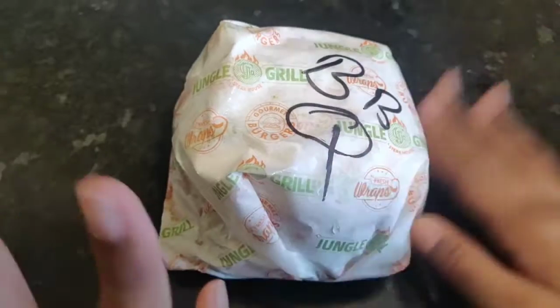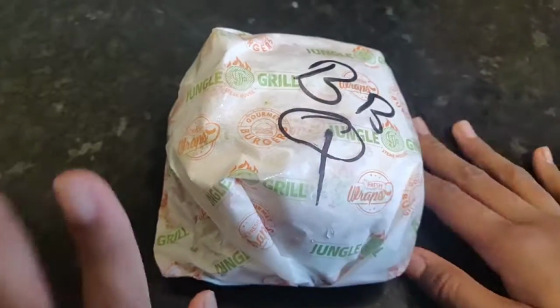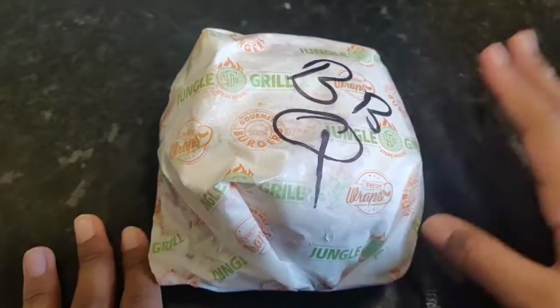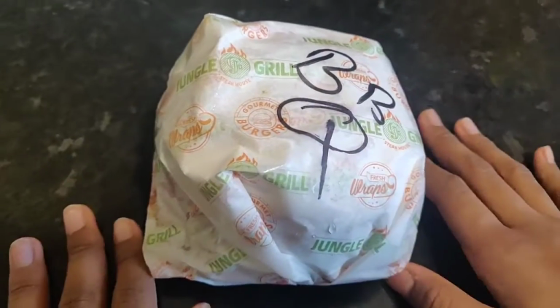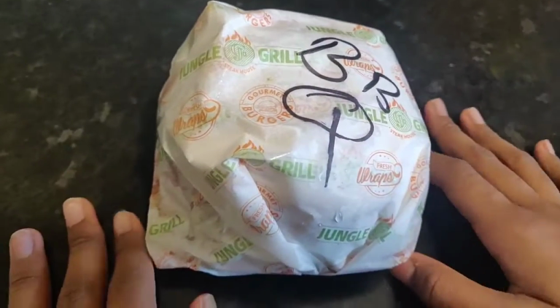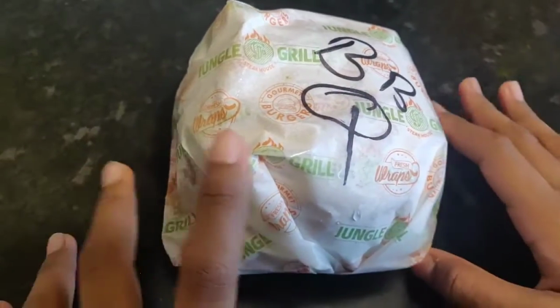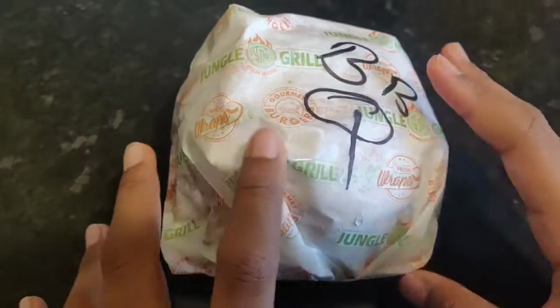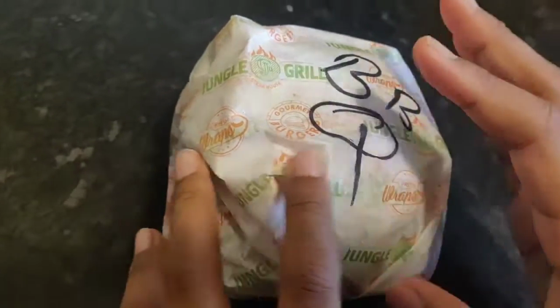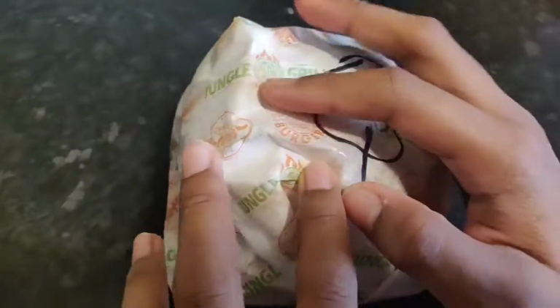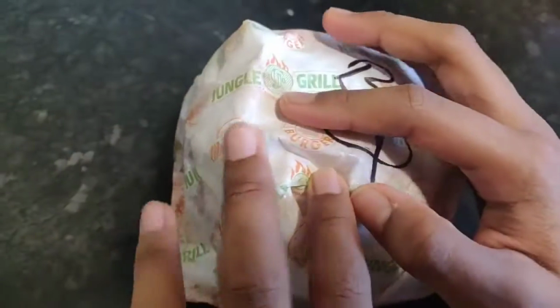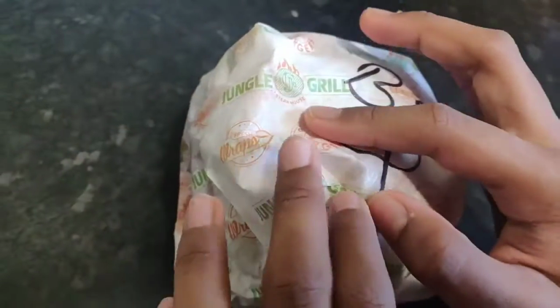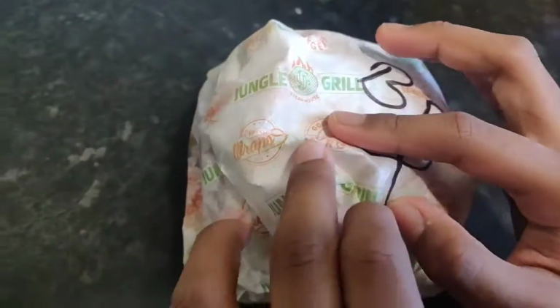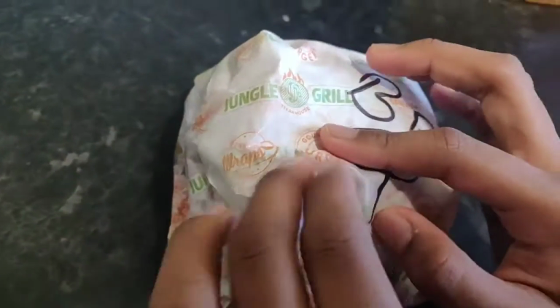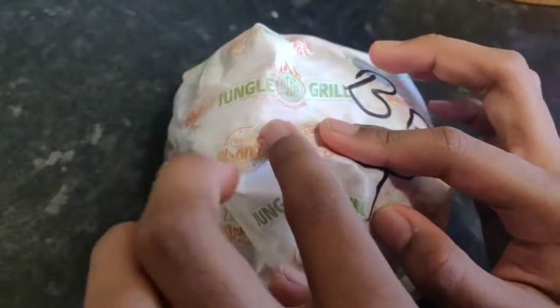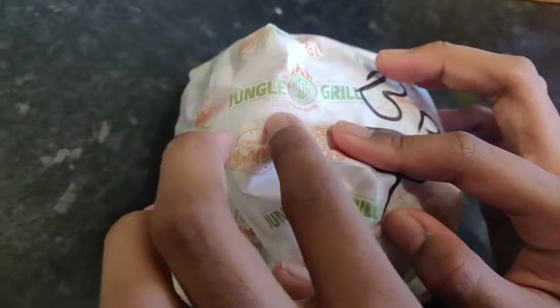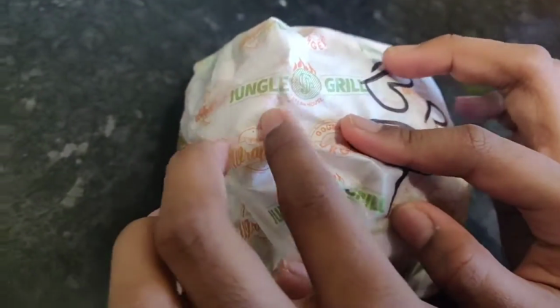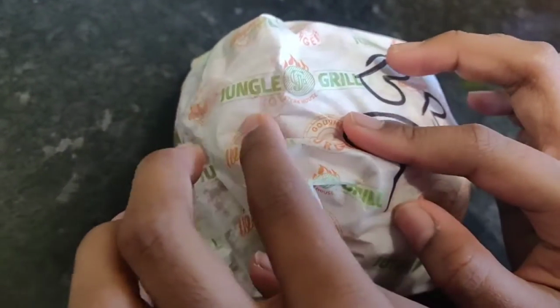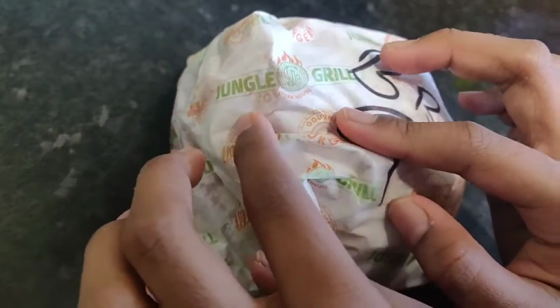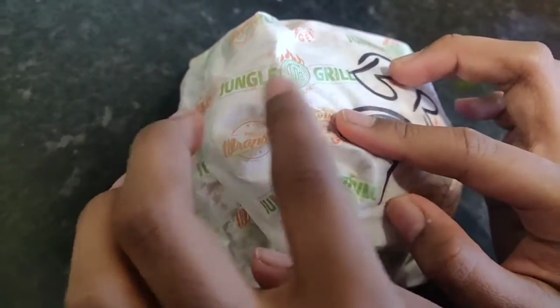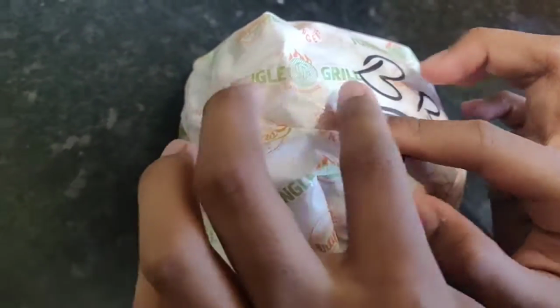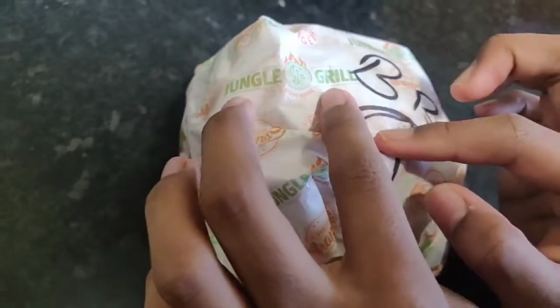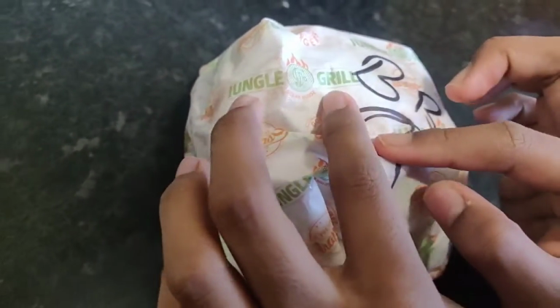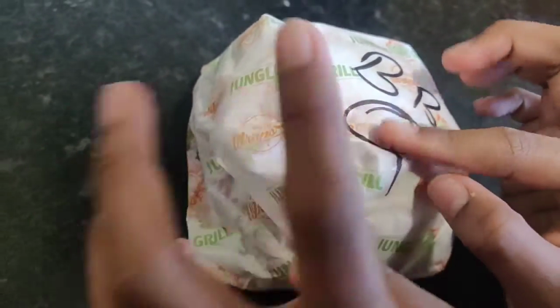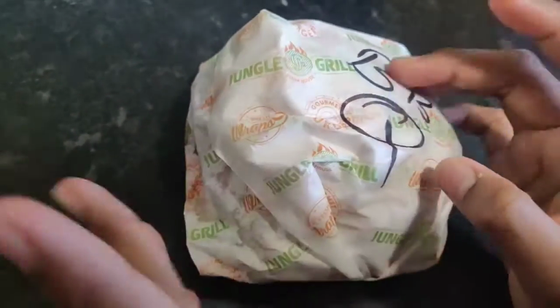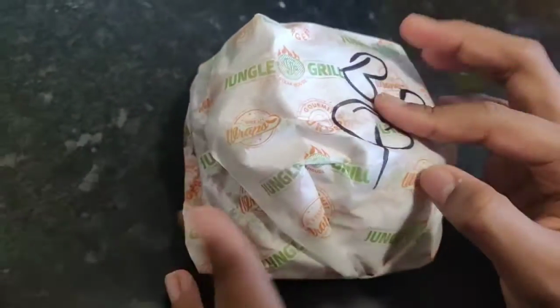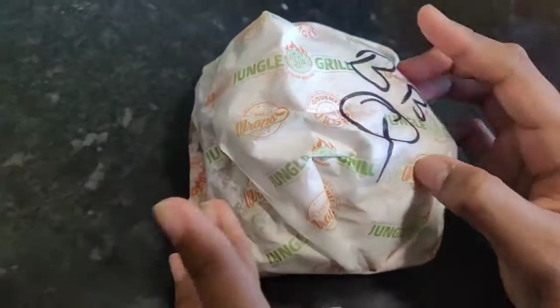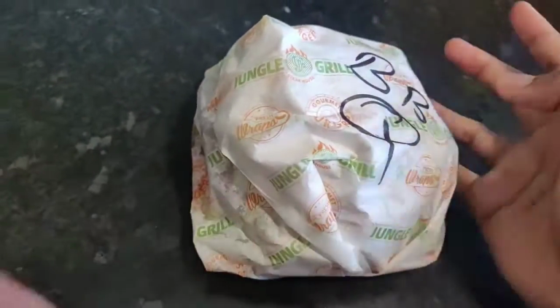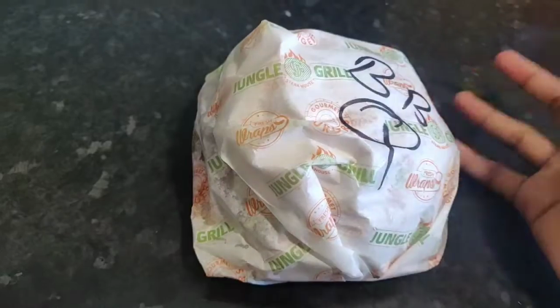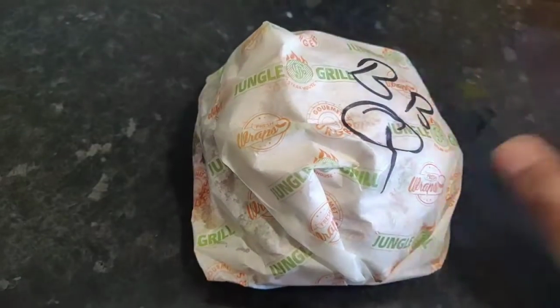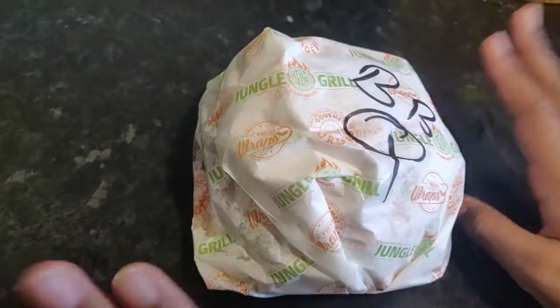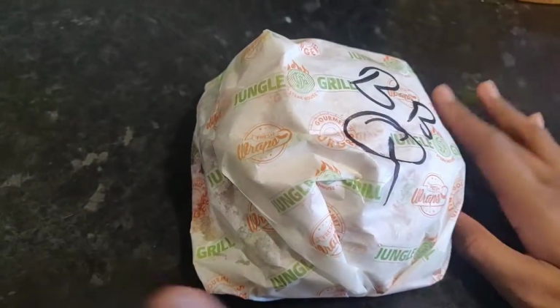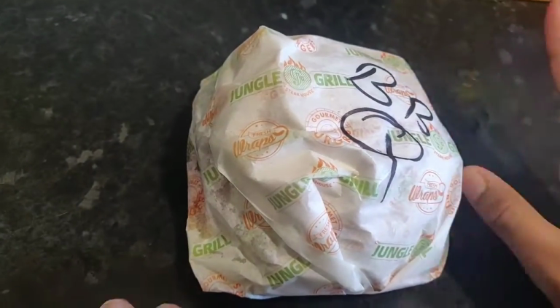Hi guys, and today we are going to go and look at this jungle grill, and it's Halloween.